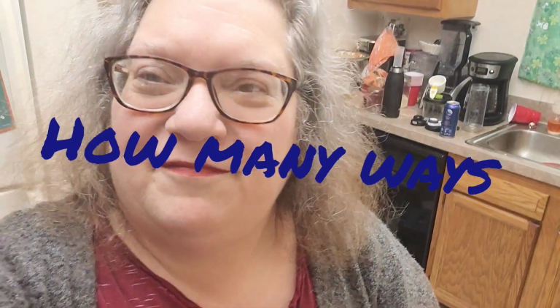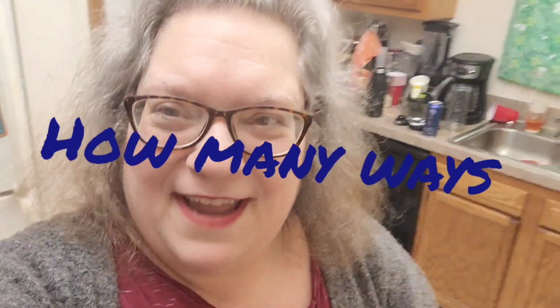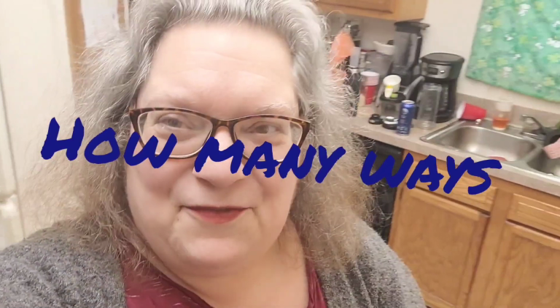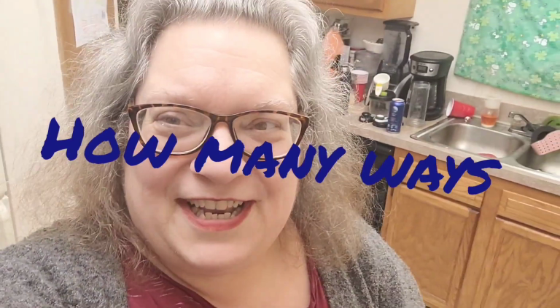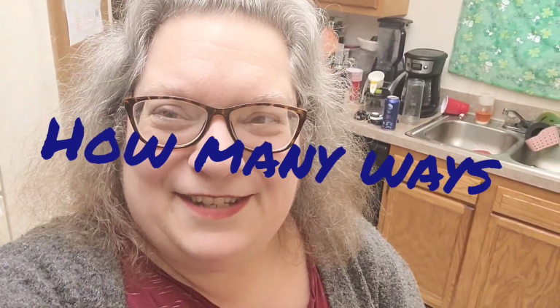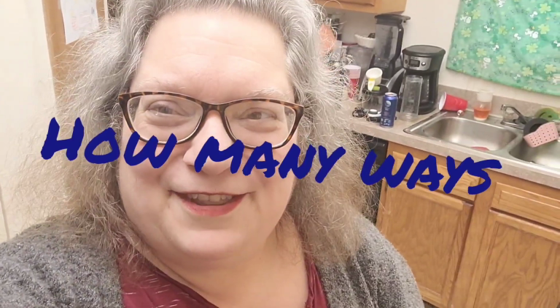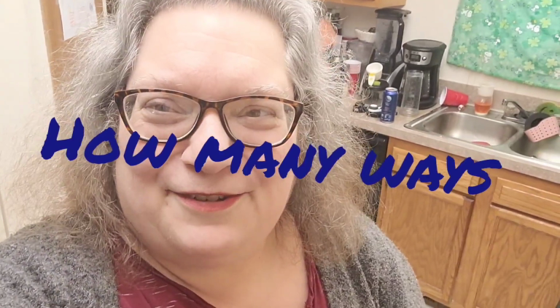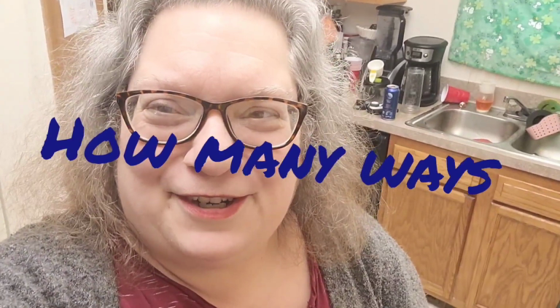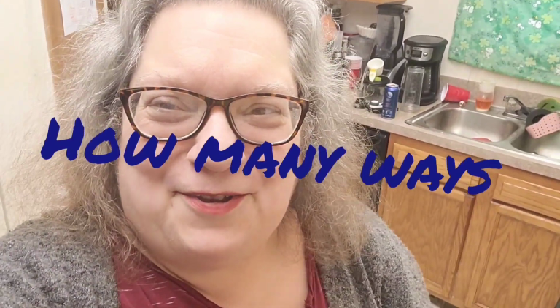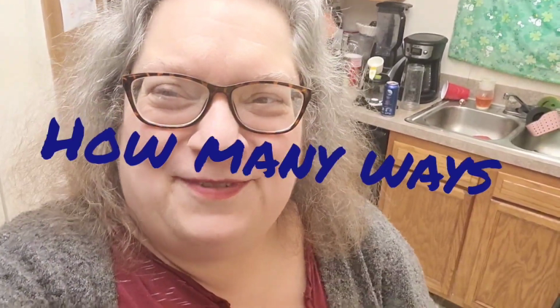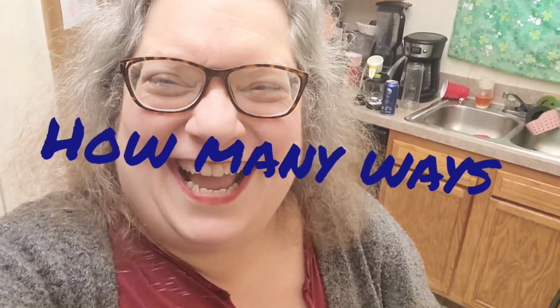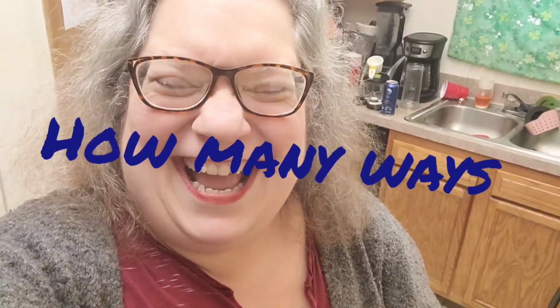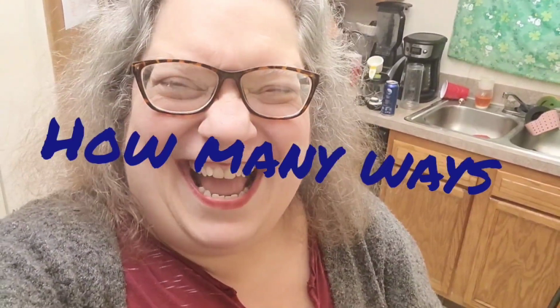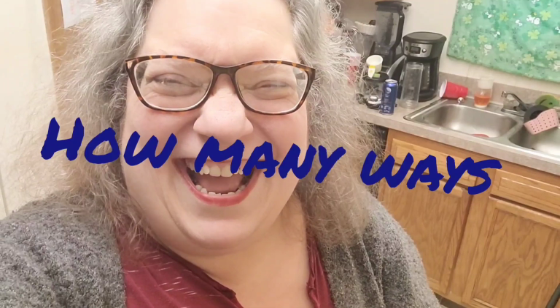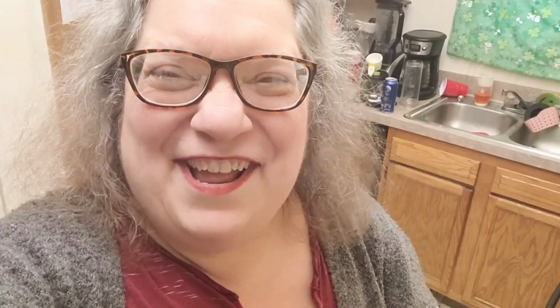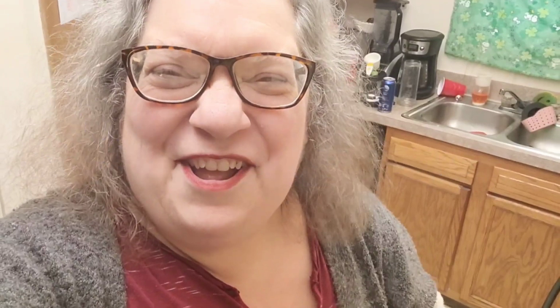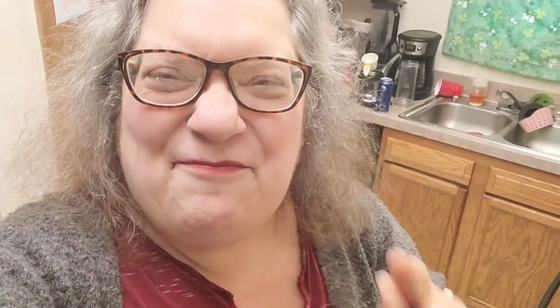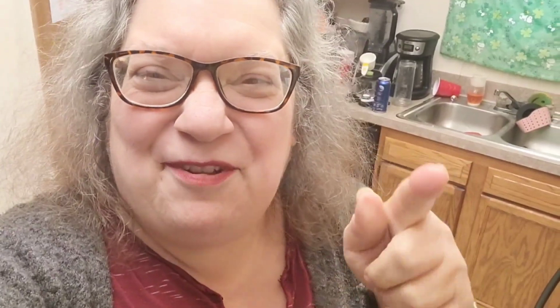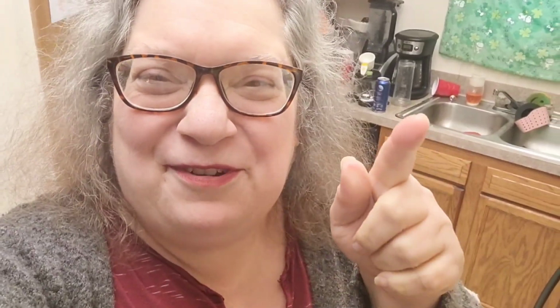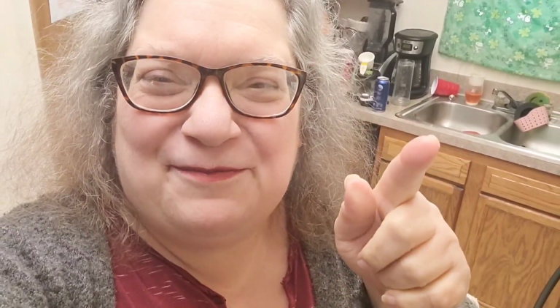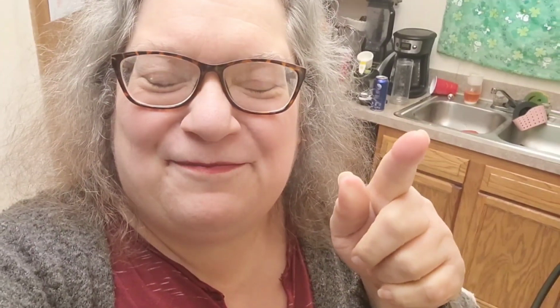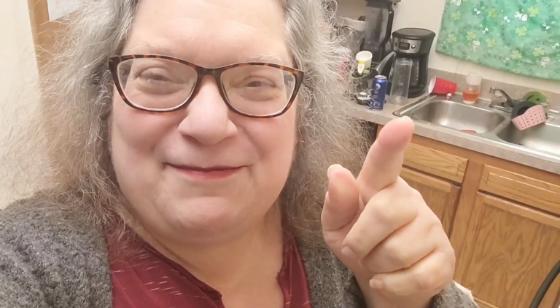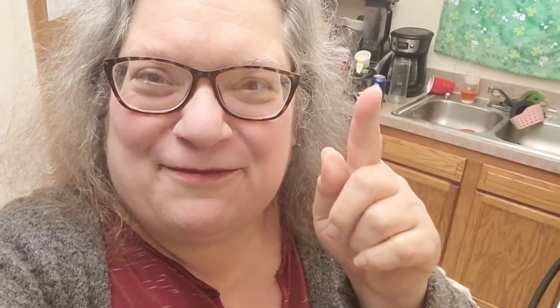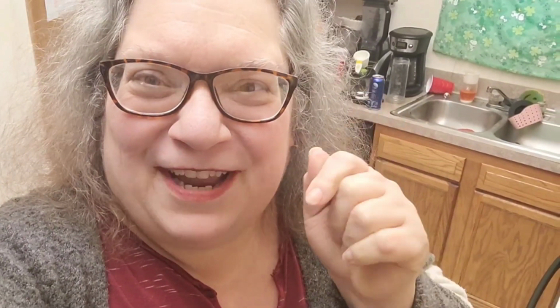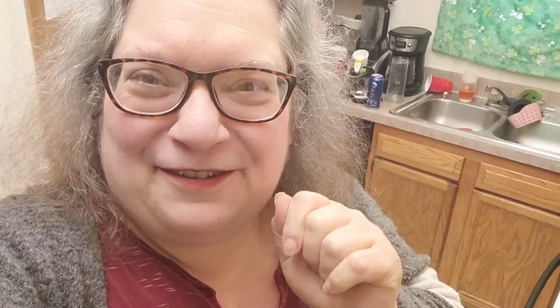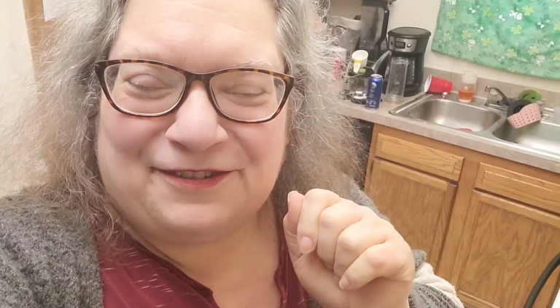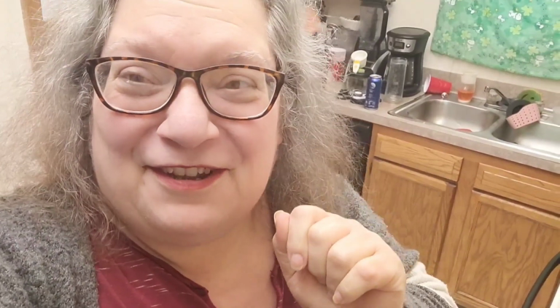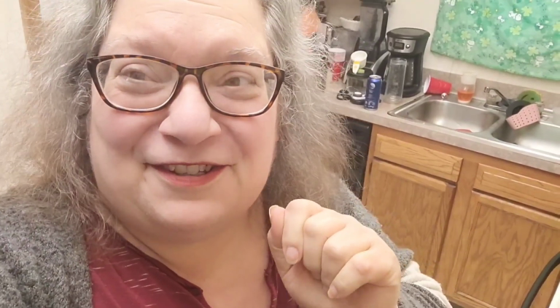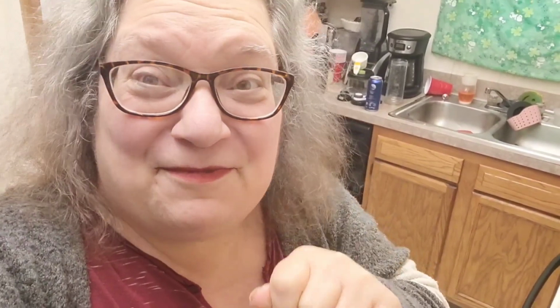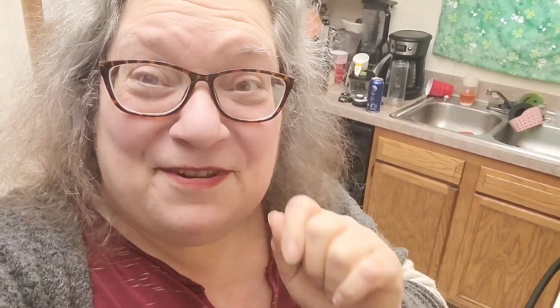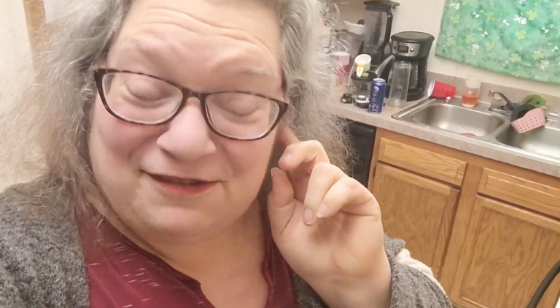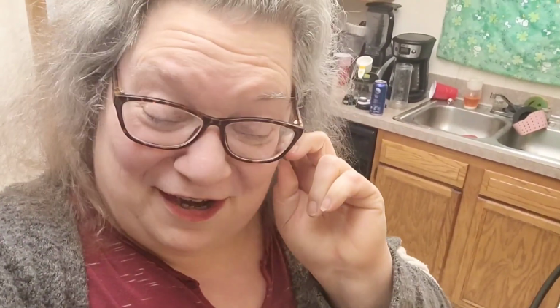Hi, everyone. It's A Treasure Home — bloopers, briefs, and practical jokes. Remember those jokes?